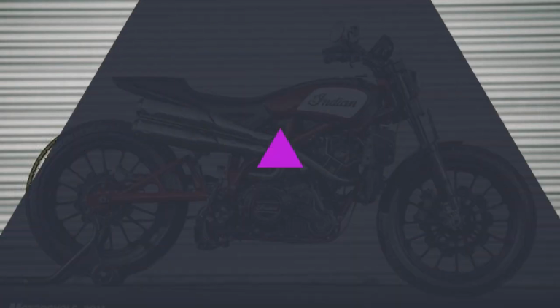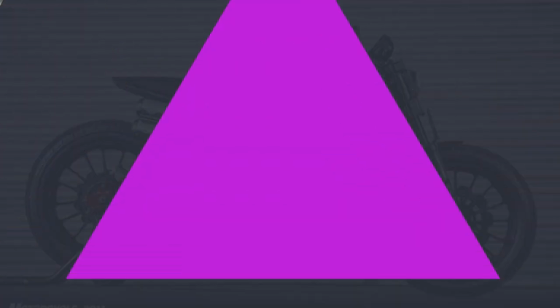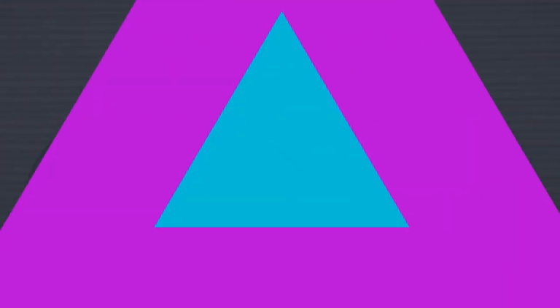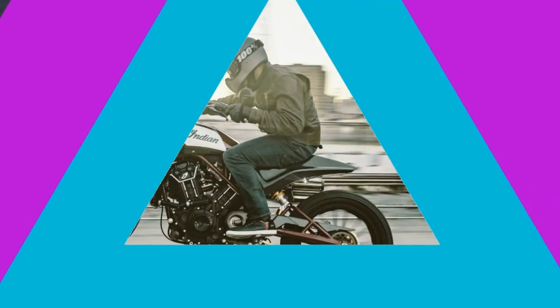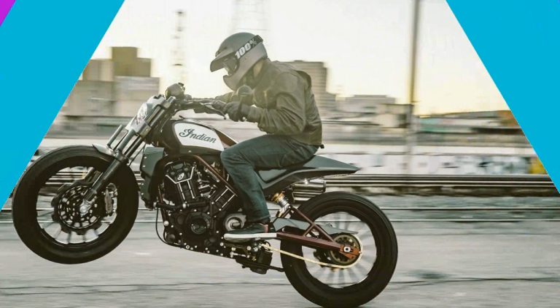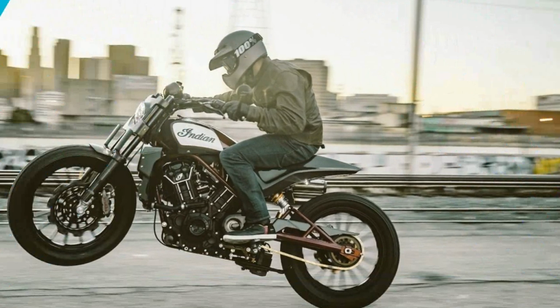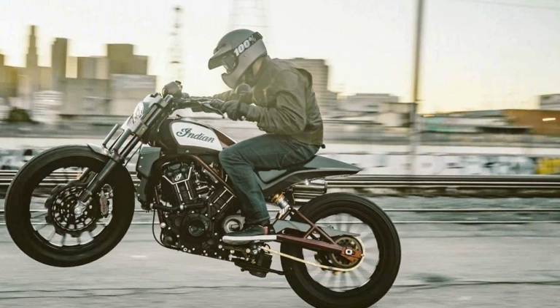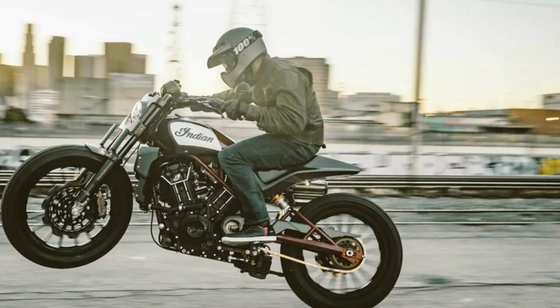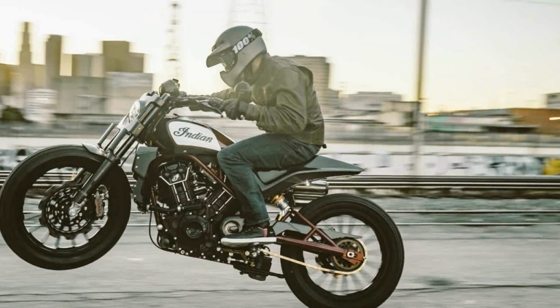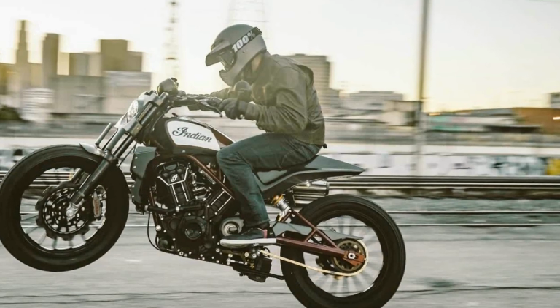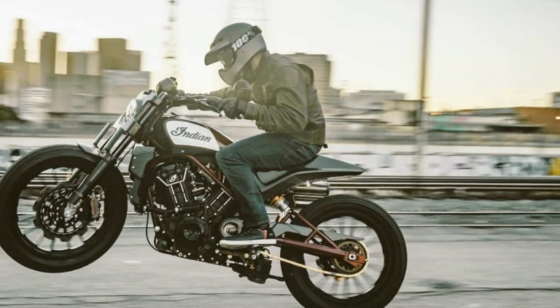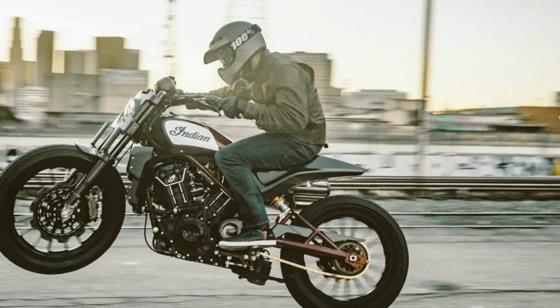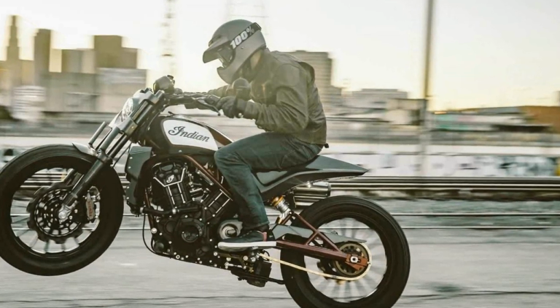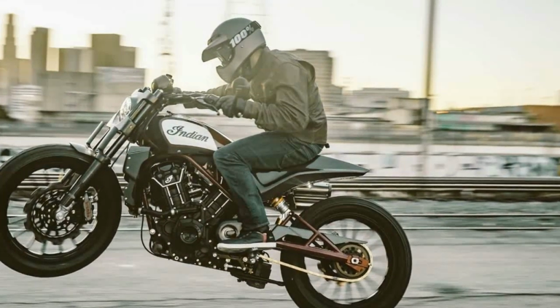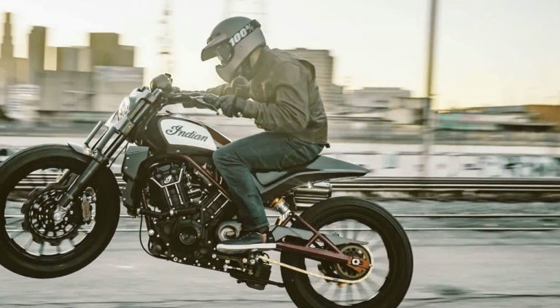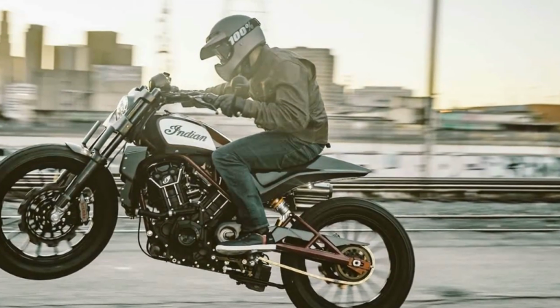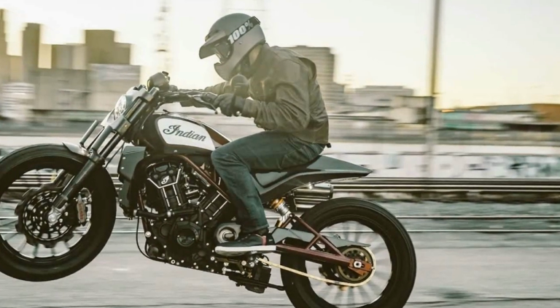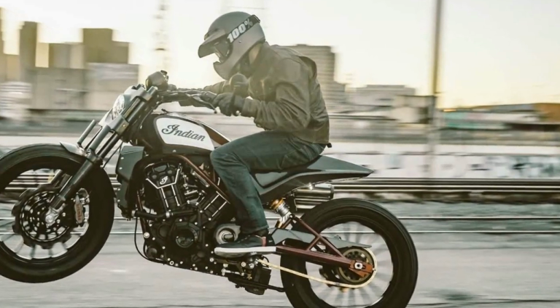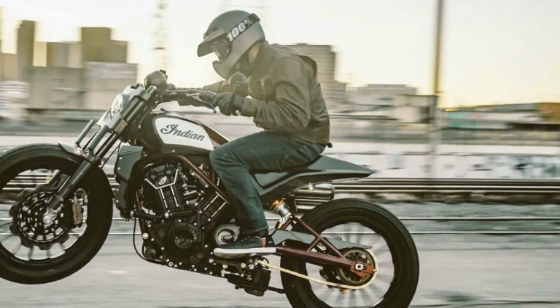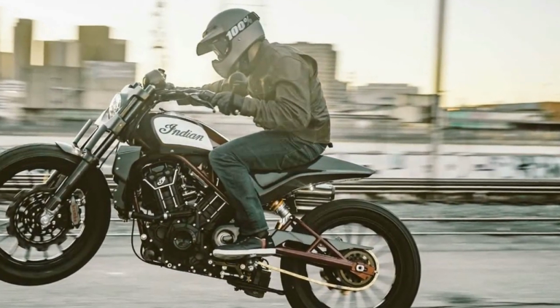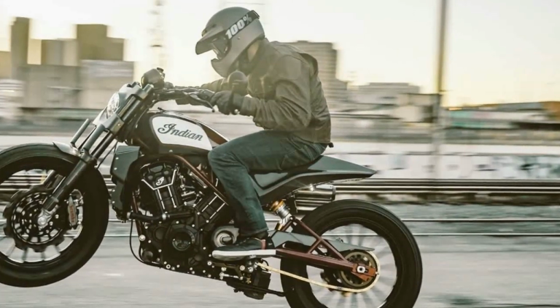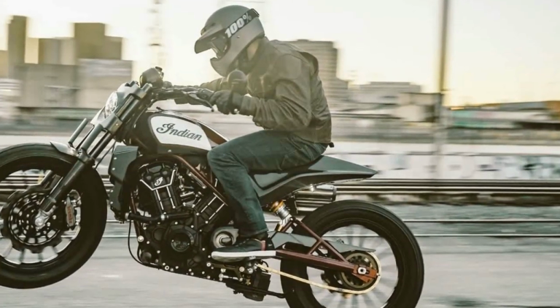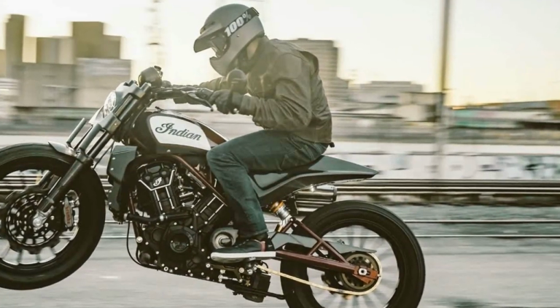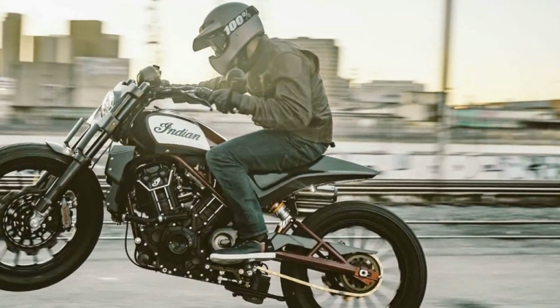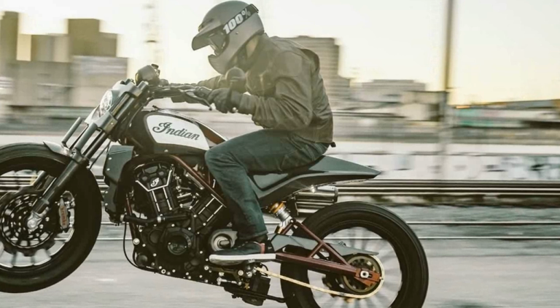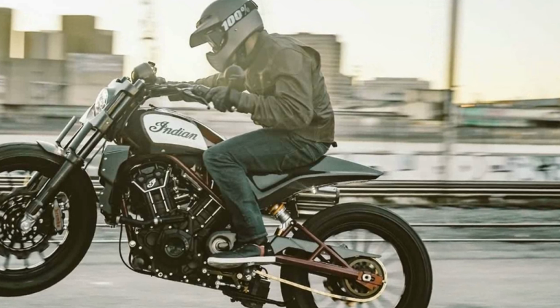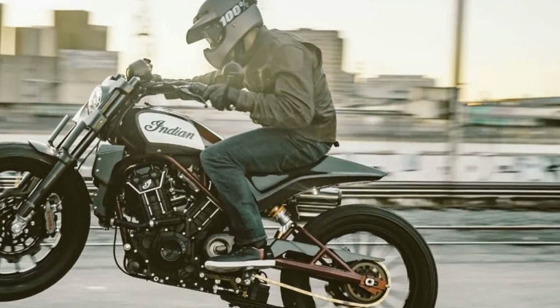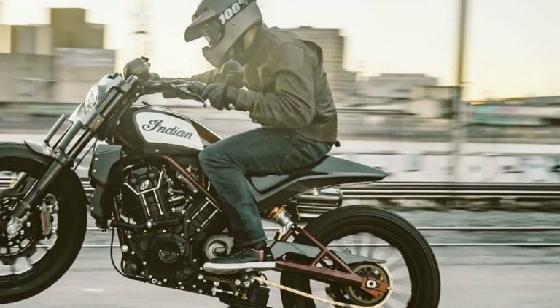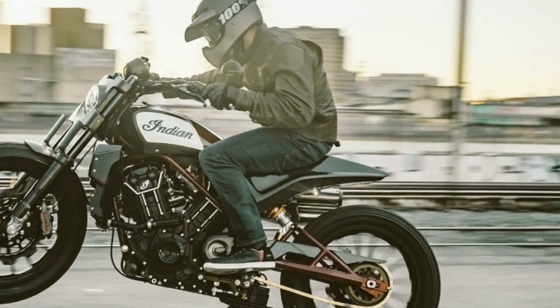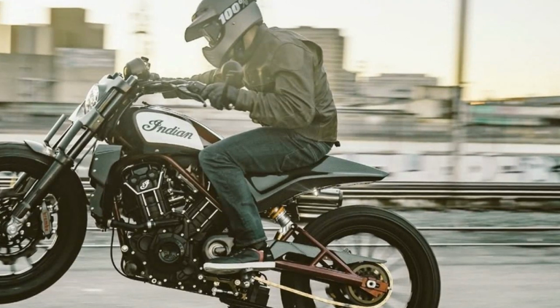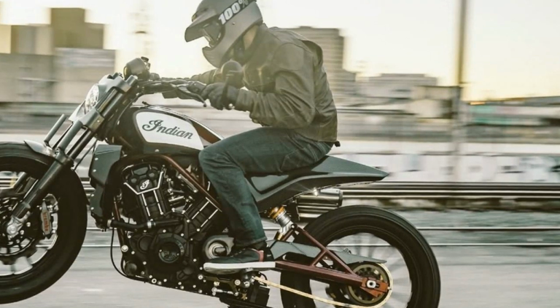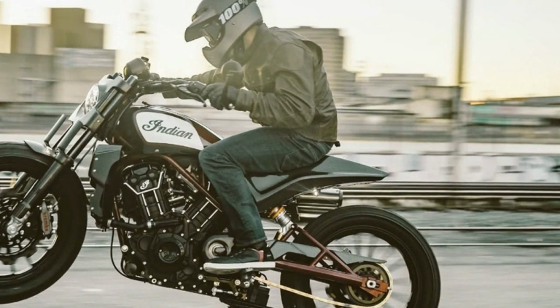Tying this impressive year to a production motorcycle would be the ideal way to honor that achievement.